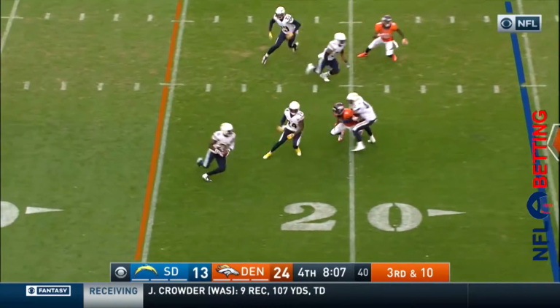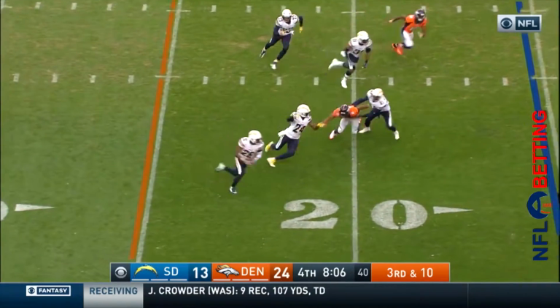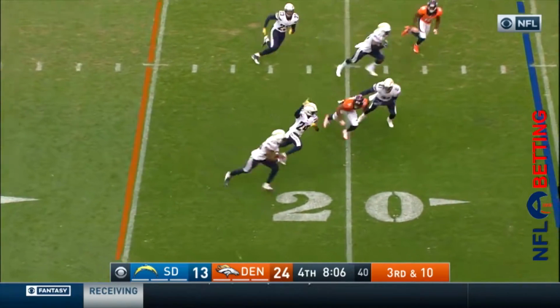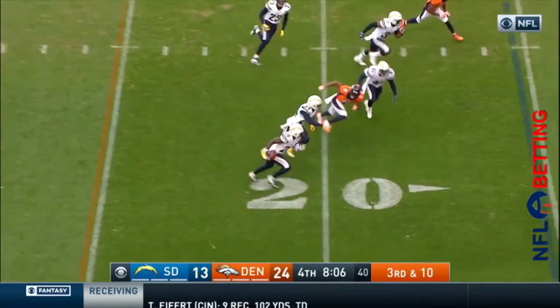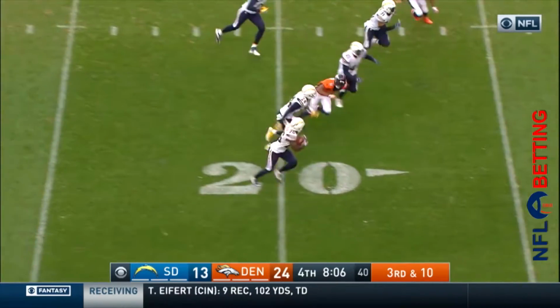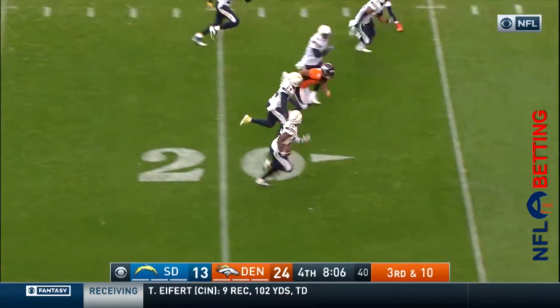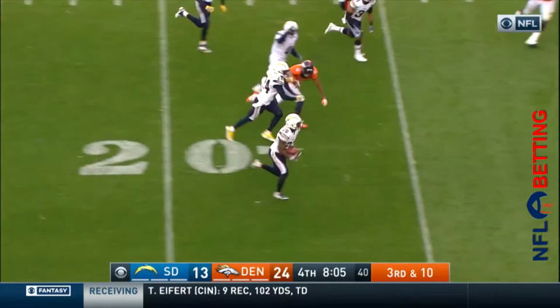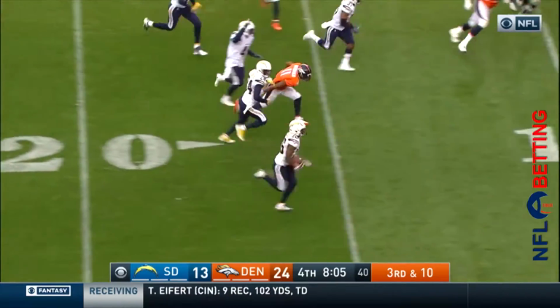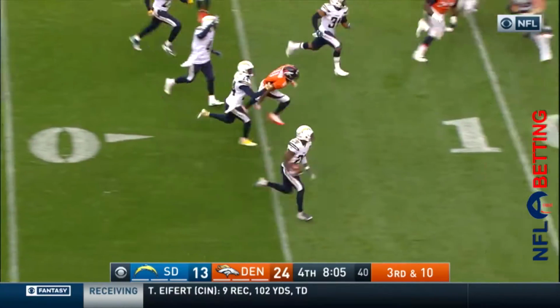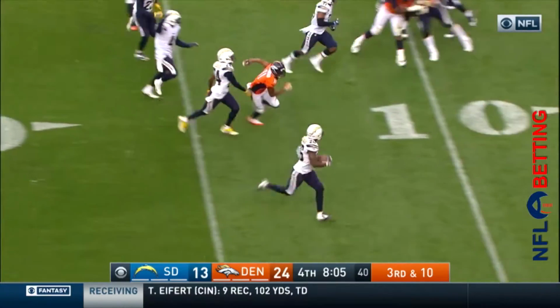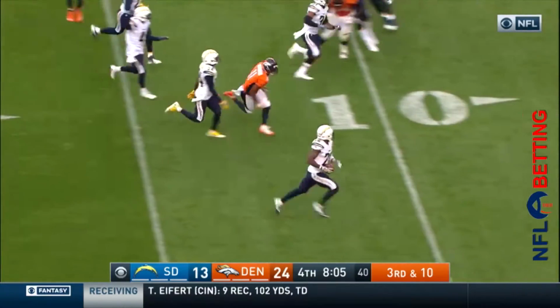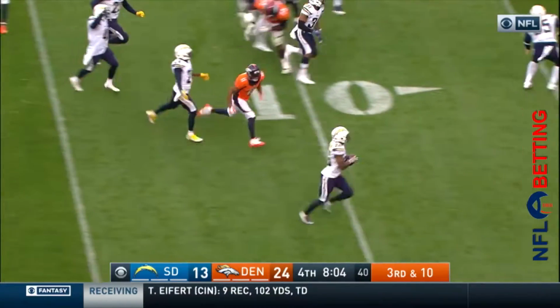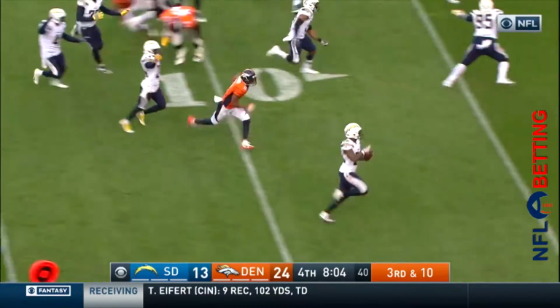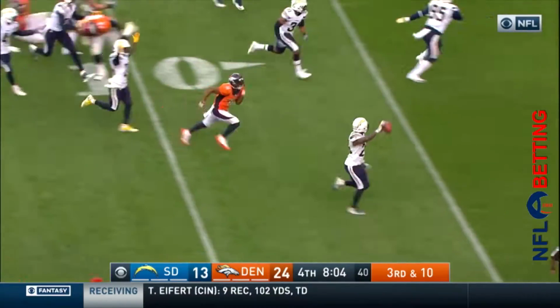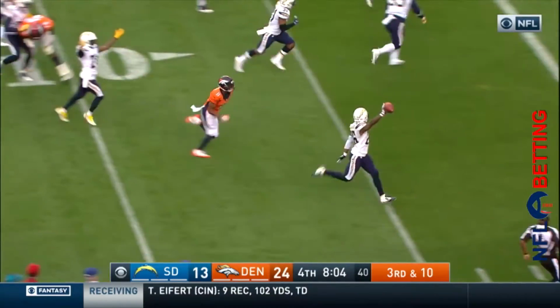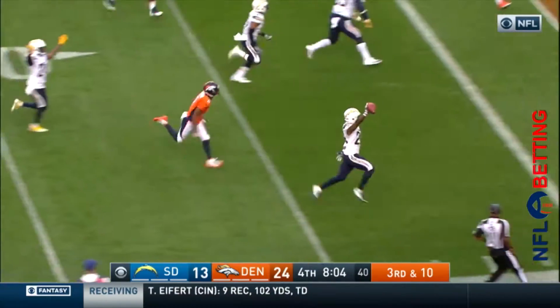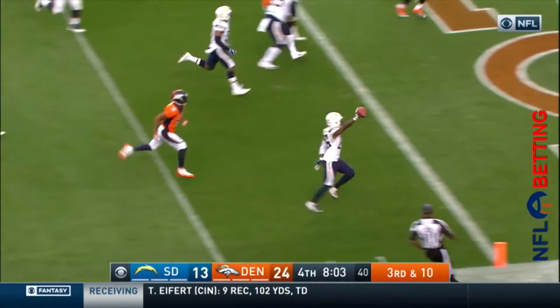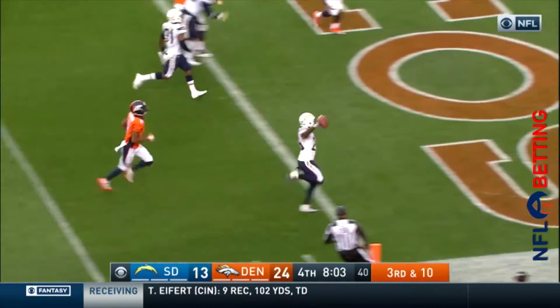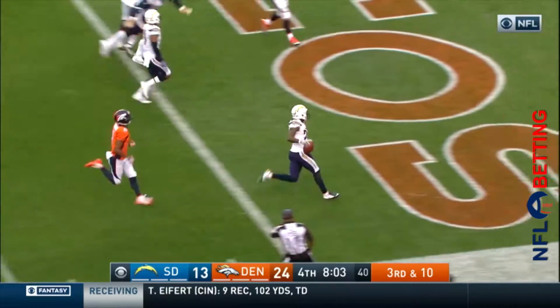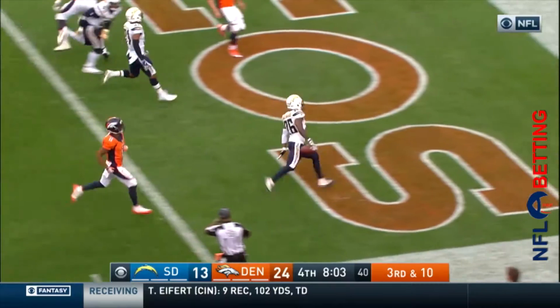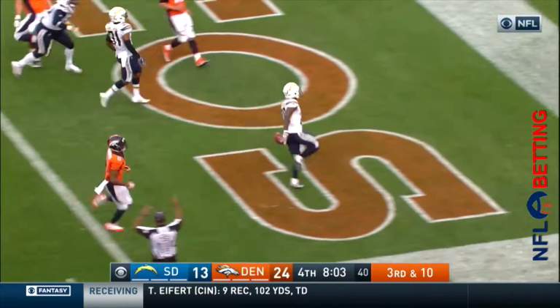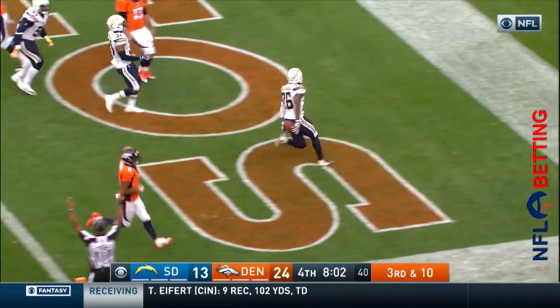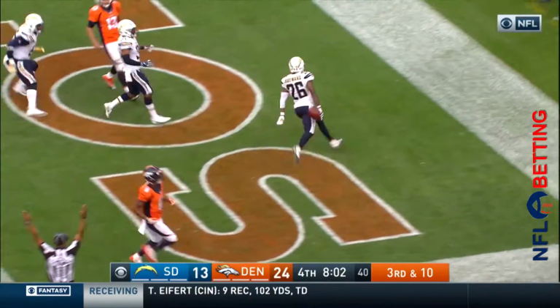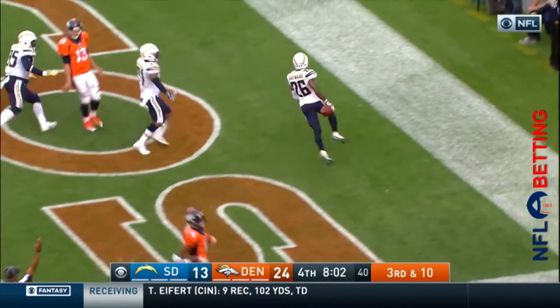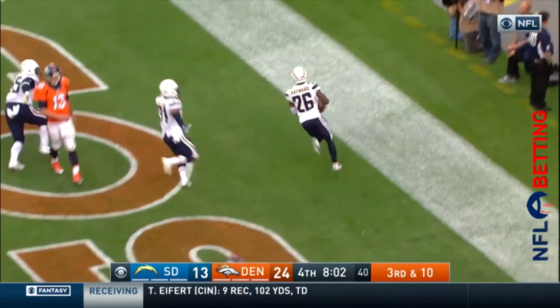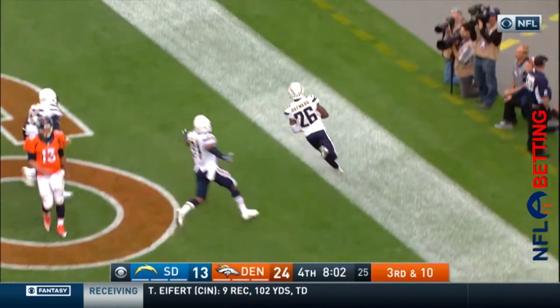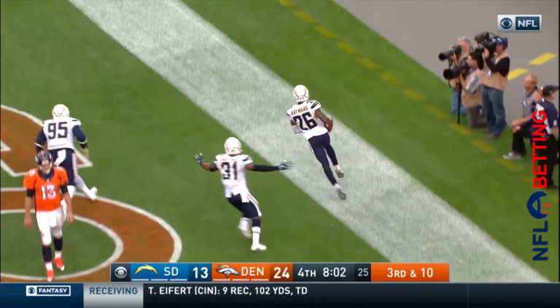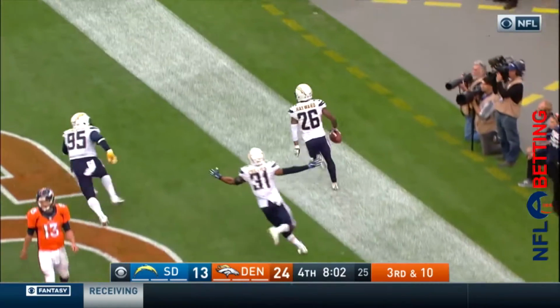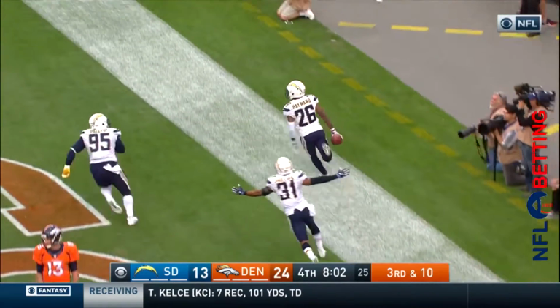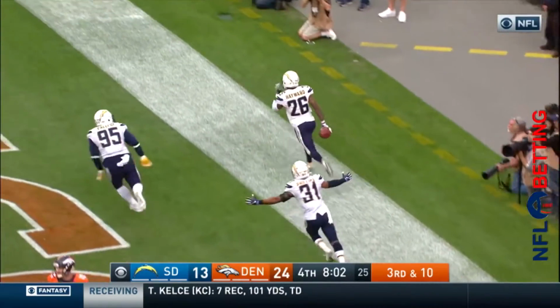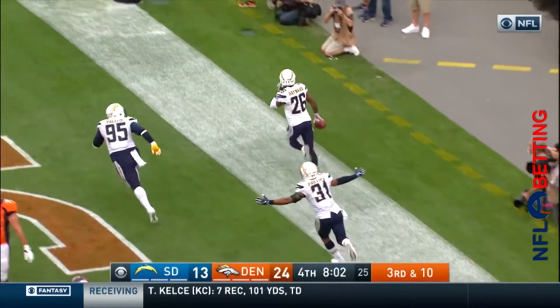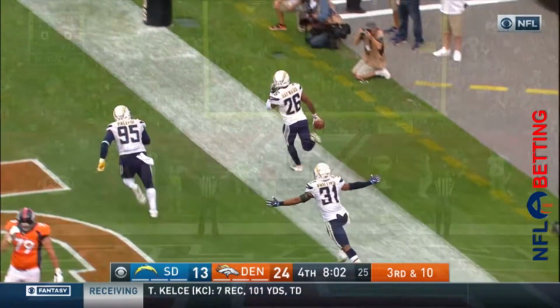Throwing it — tipped — intercepted! Picked off by the Chargers to the end zone. Casey Hayward — touchdown!